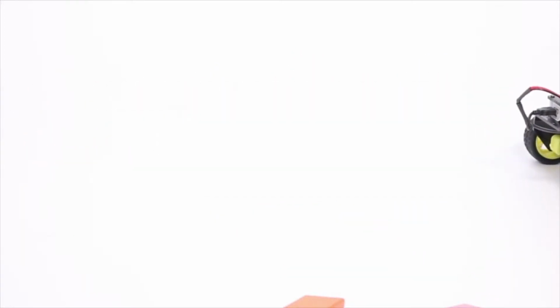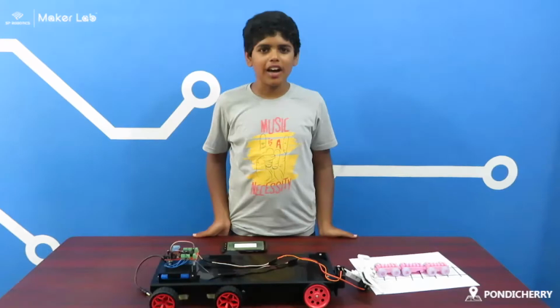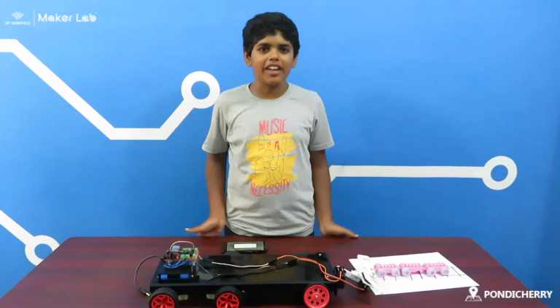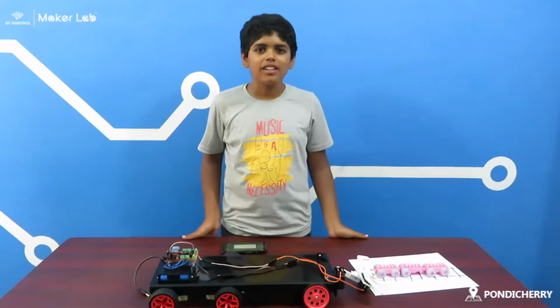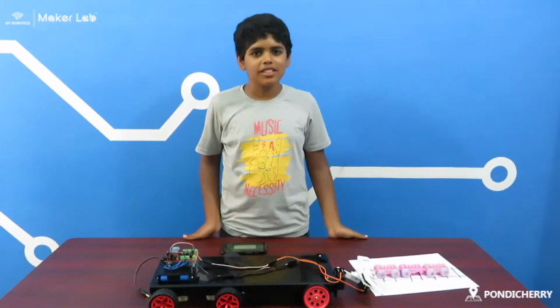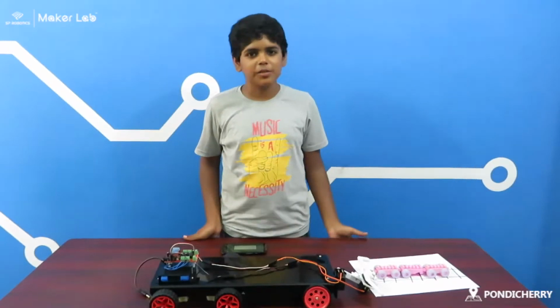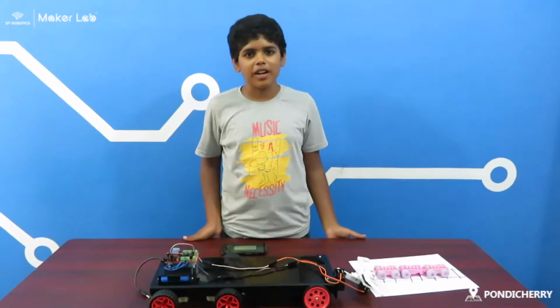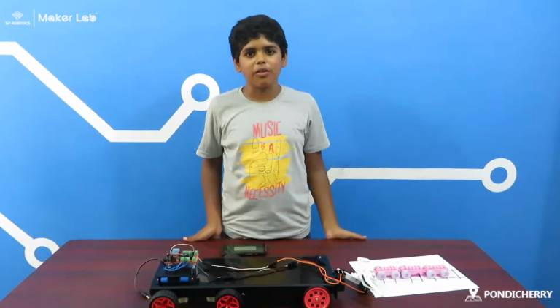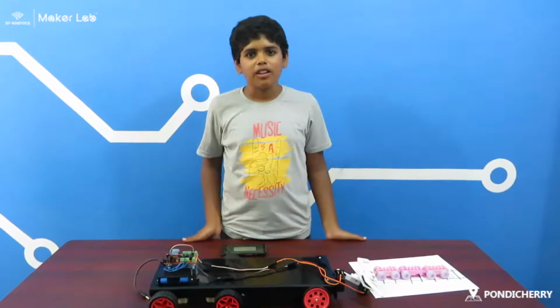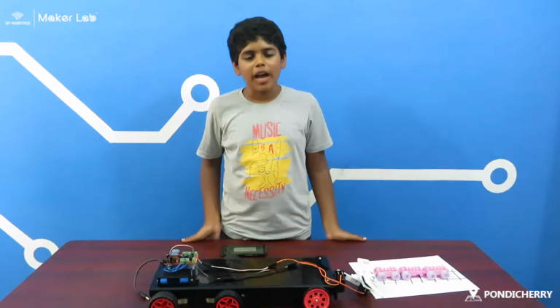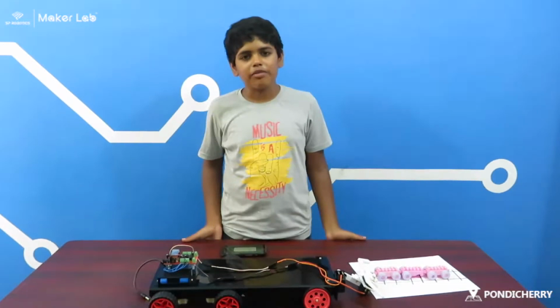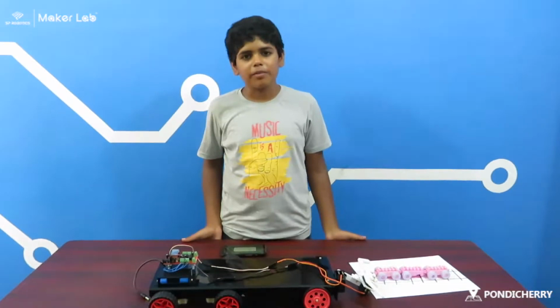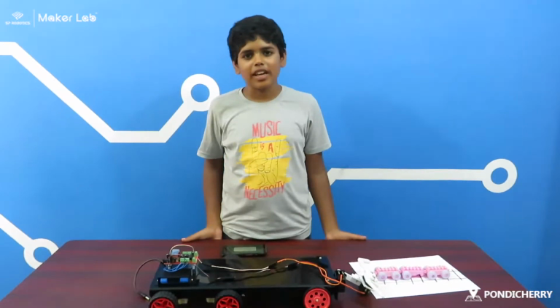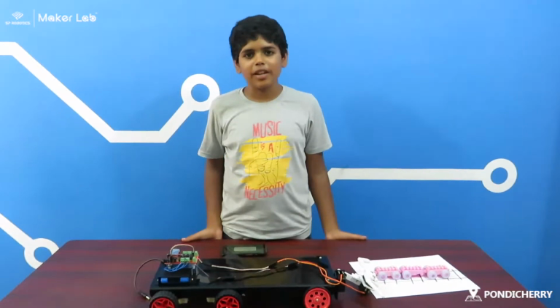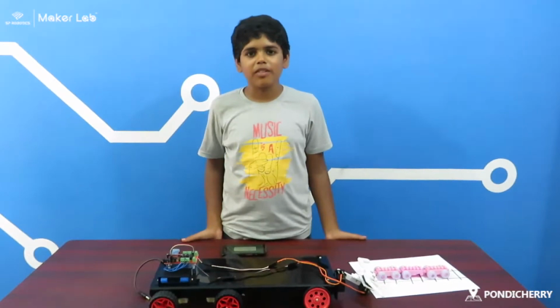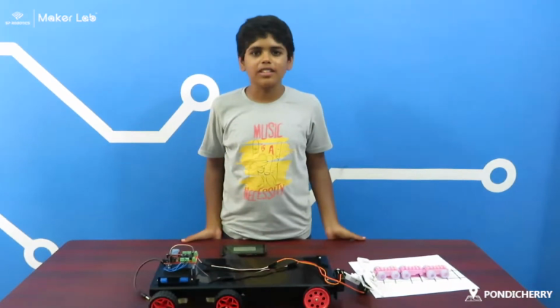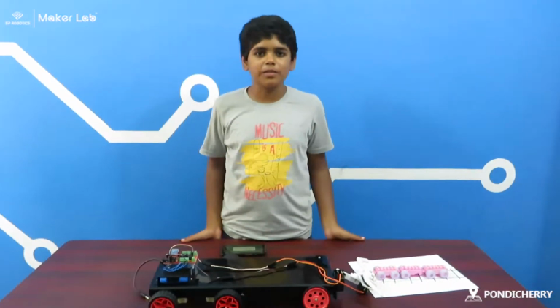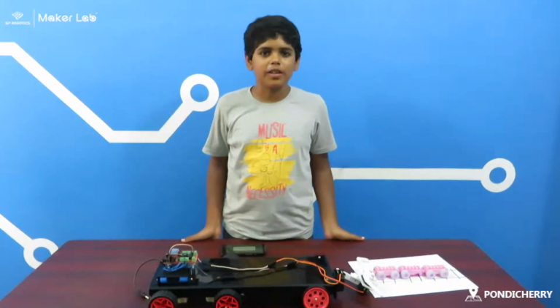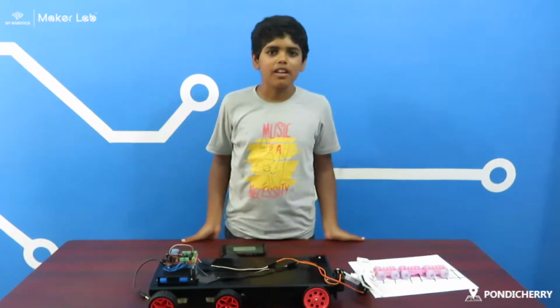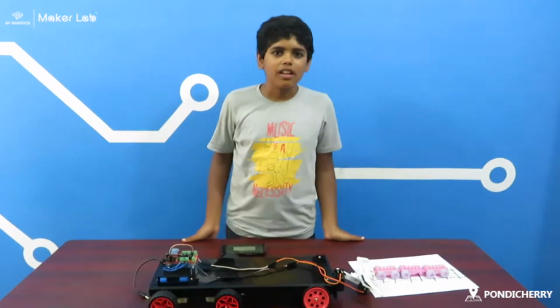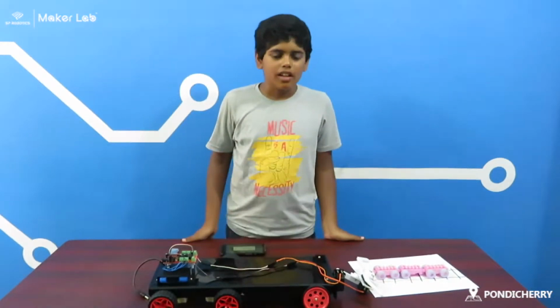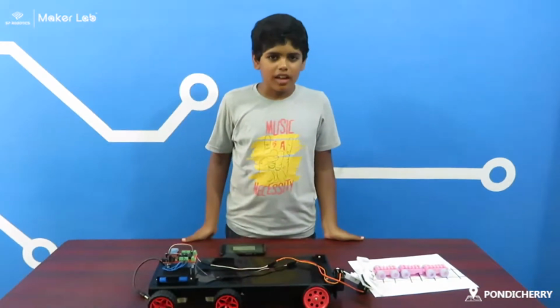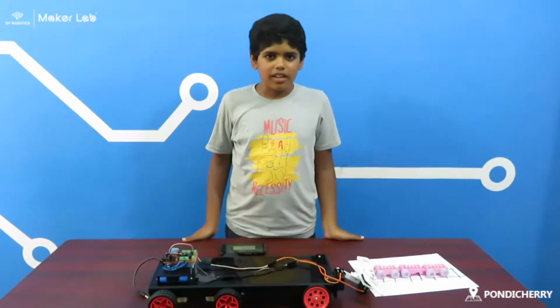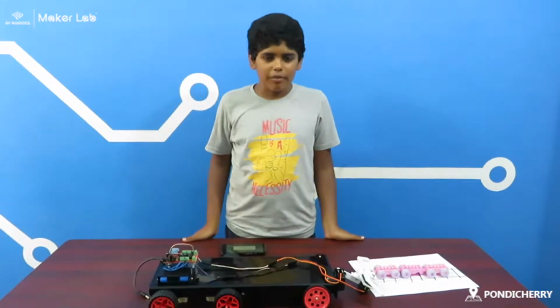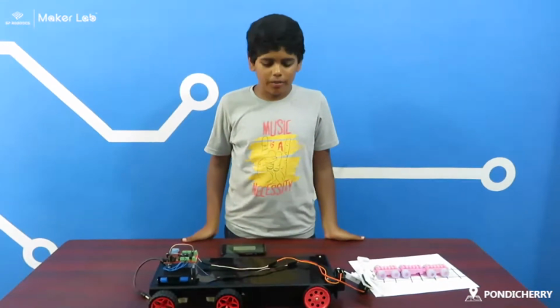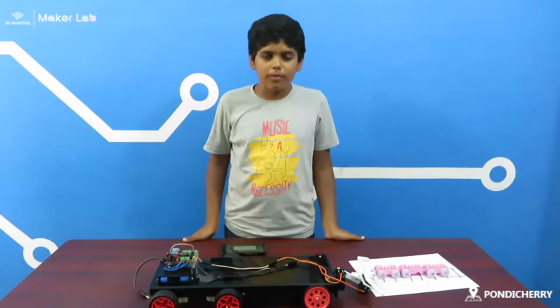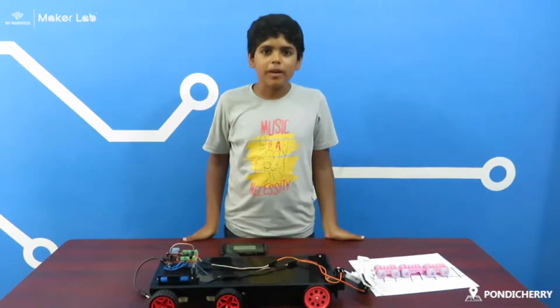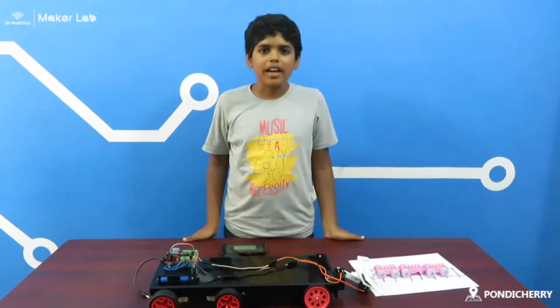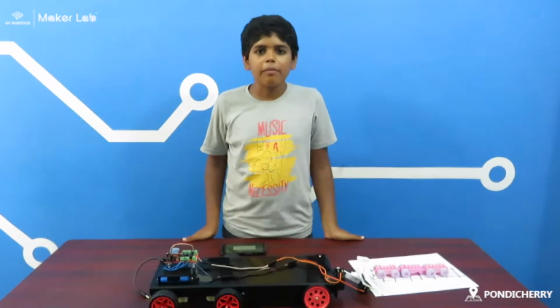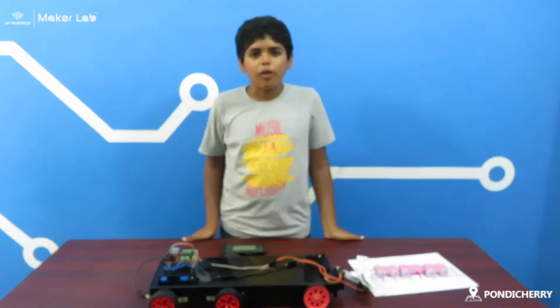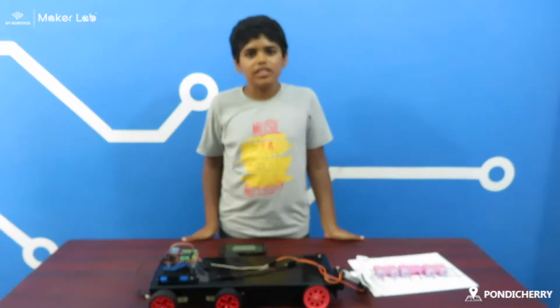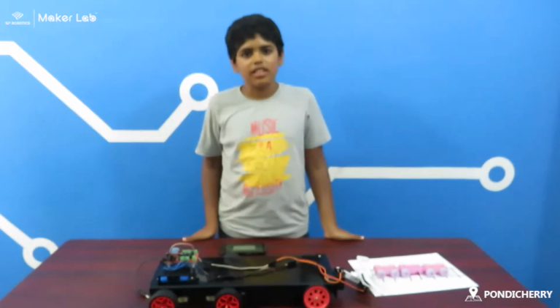Hi, this is Pranap. I am from KV No. 1, Jetman. I am from Maker Lab, Ponticherry.